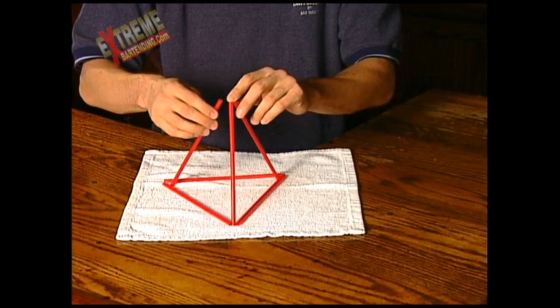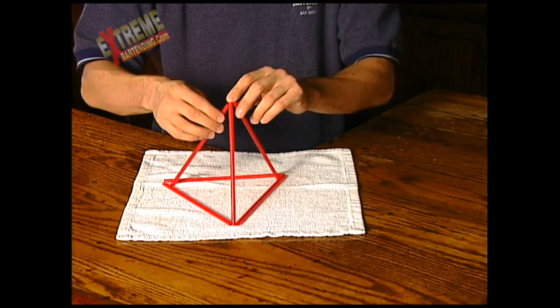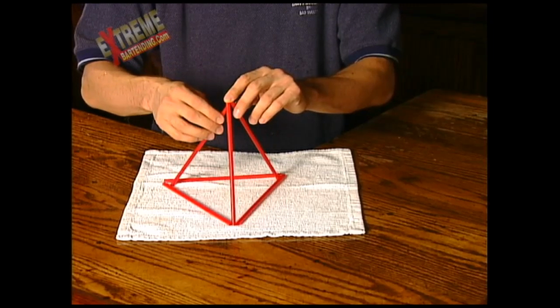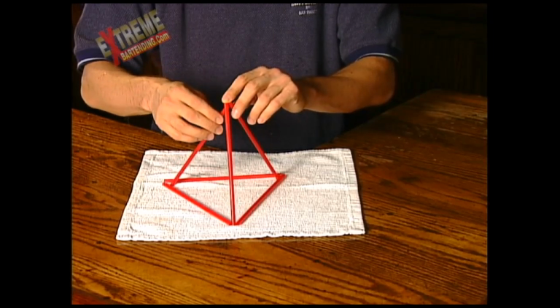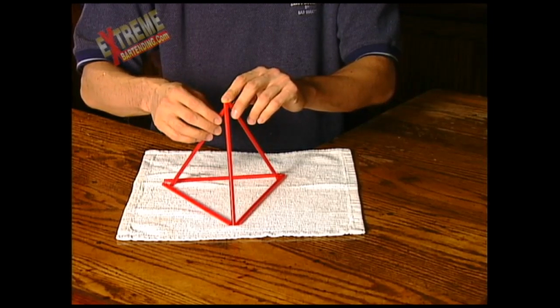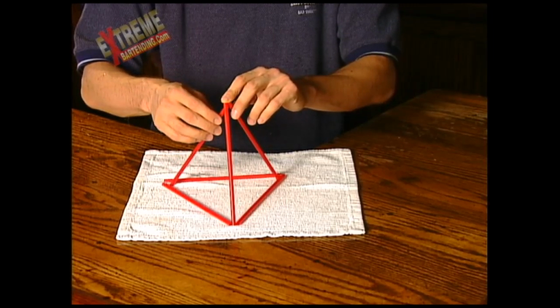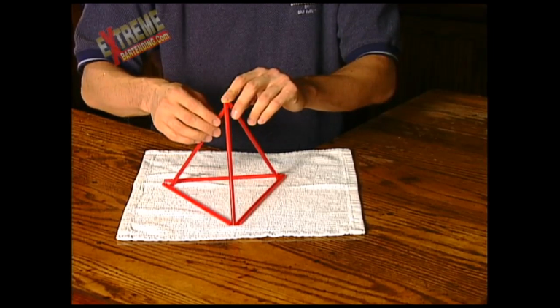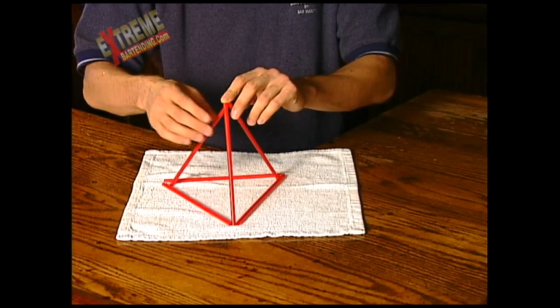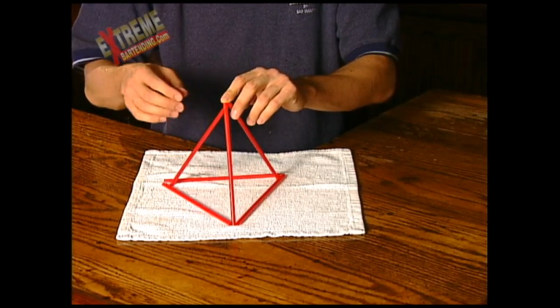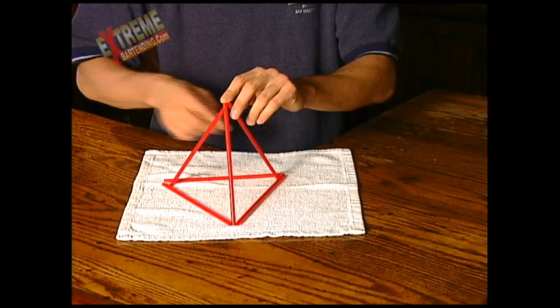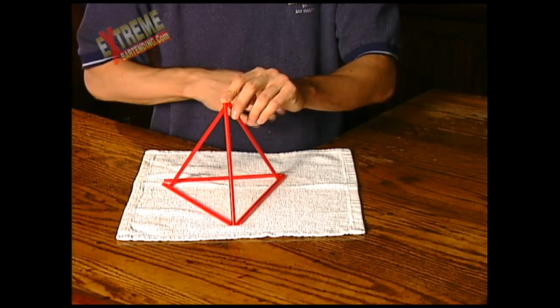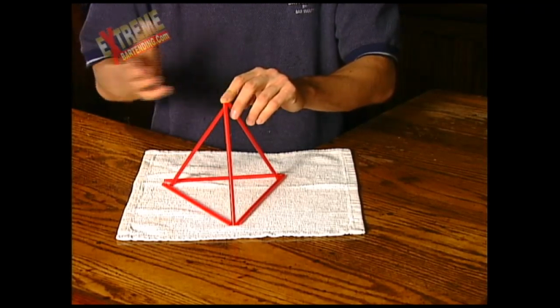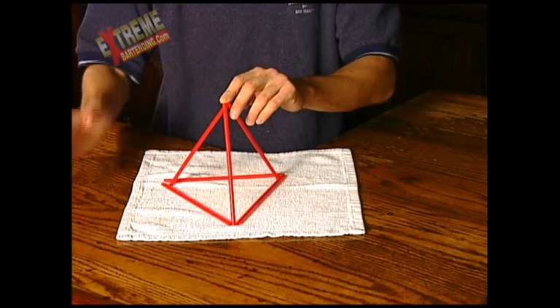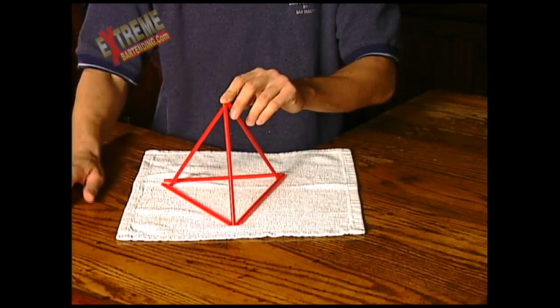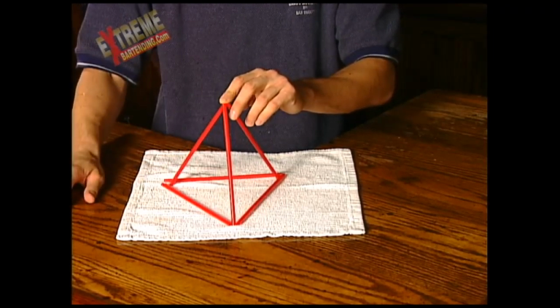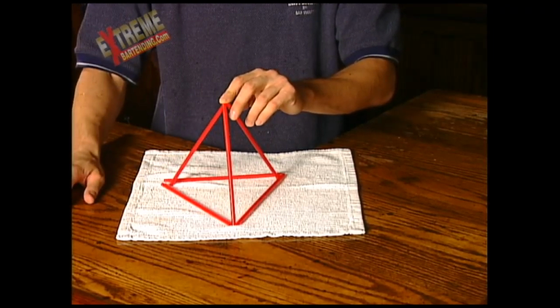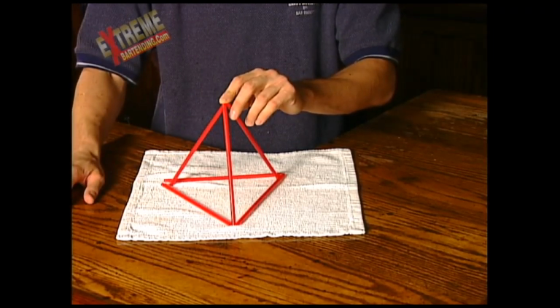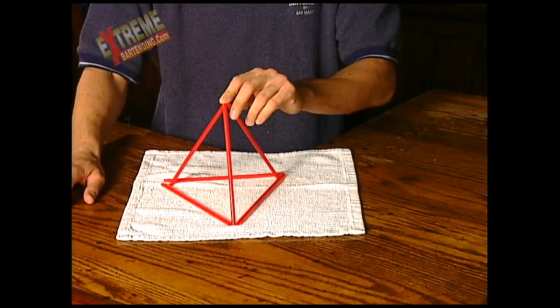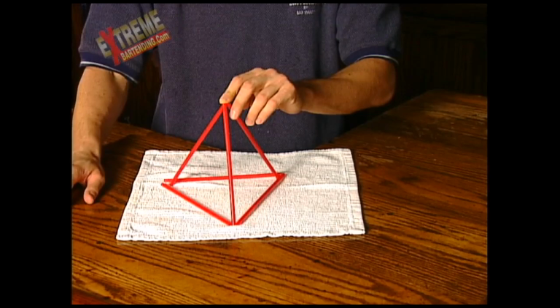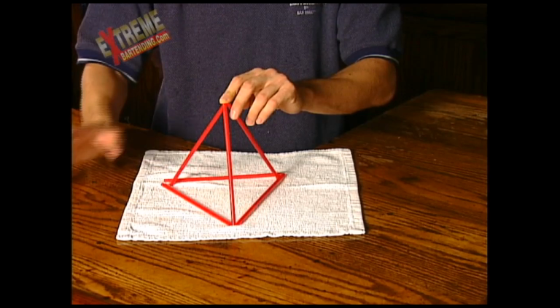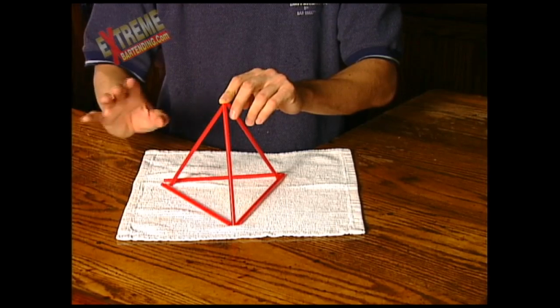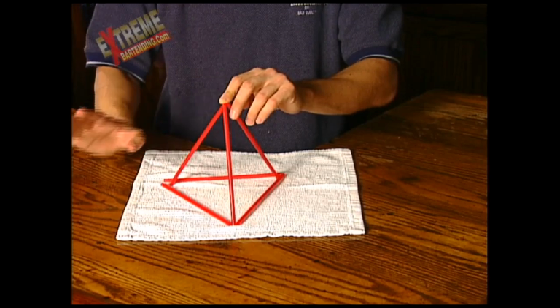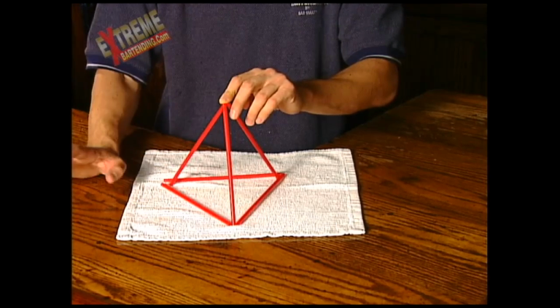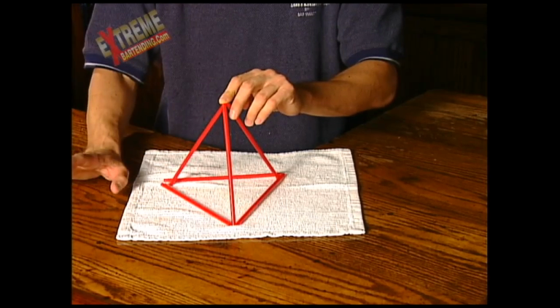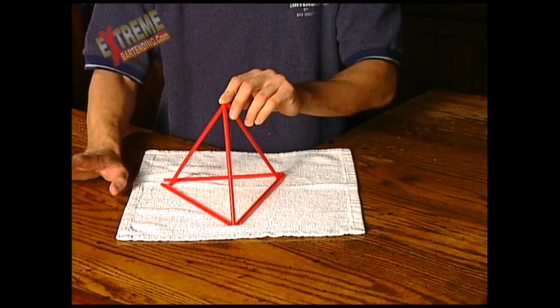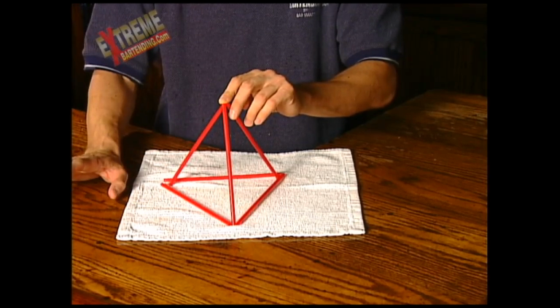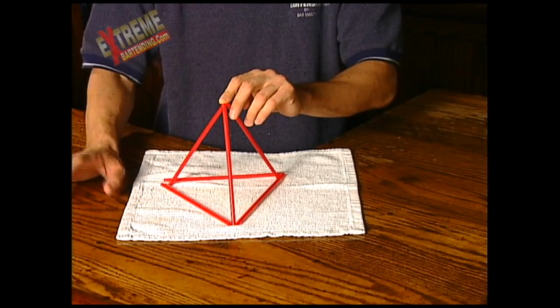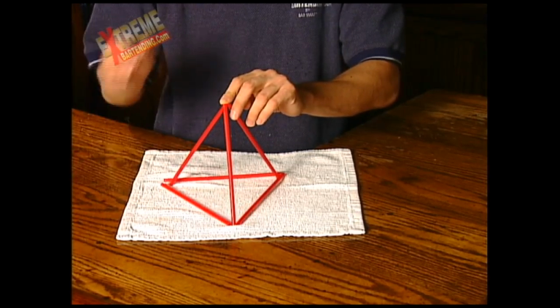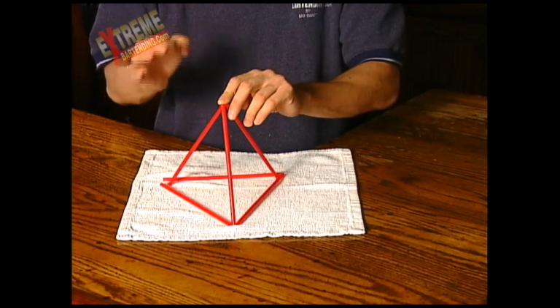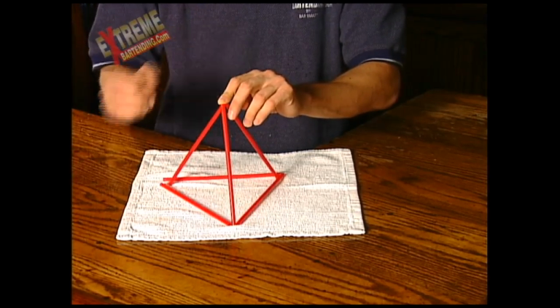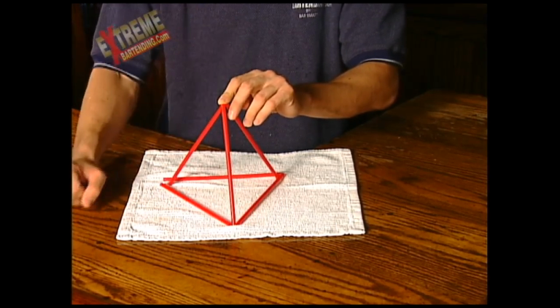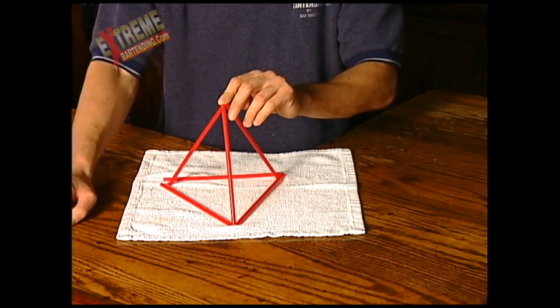And there you go. So now this is no longer controversial — you really do have four triangles.